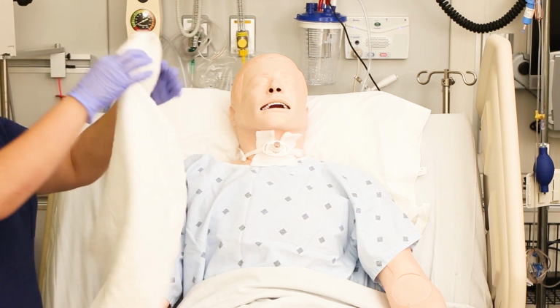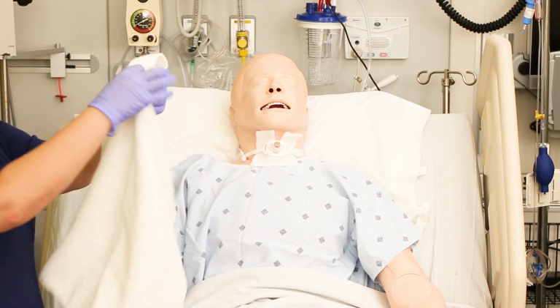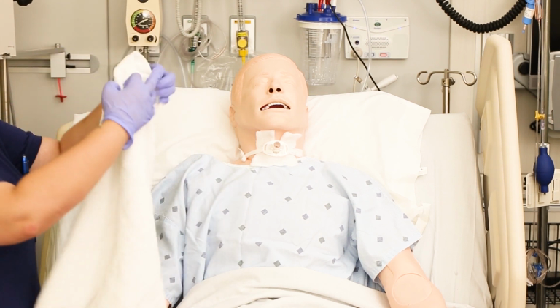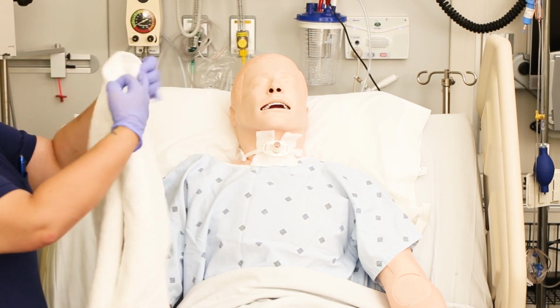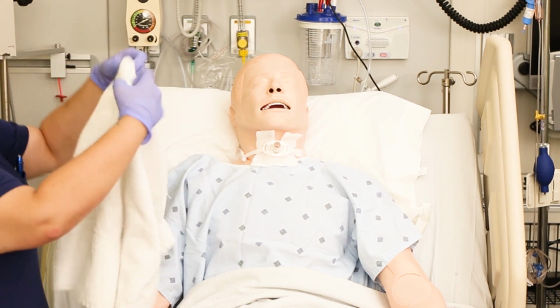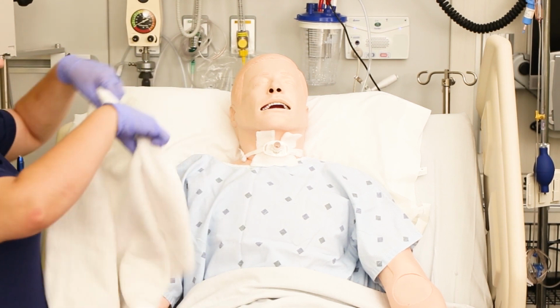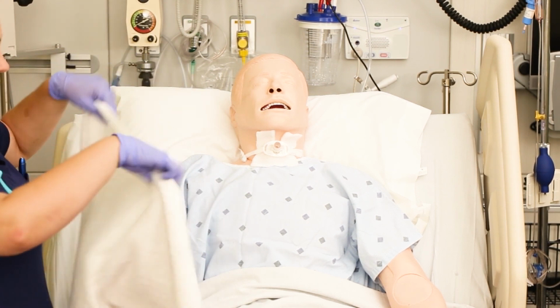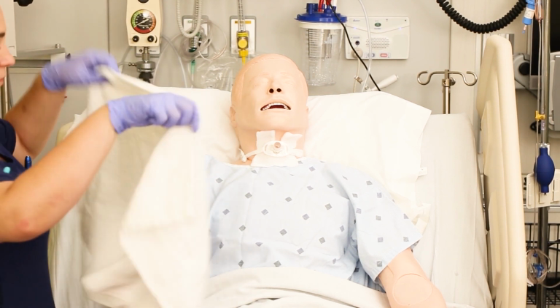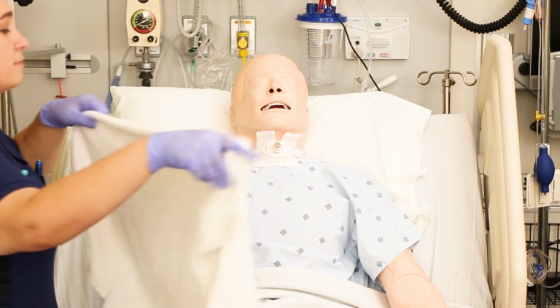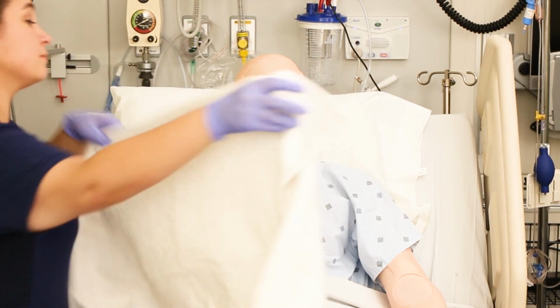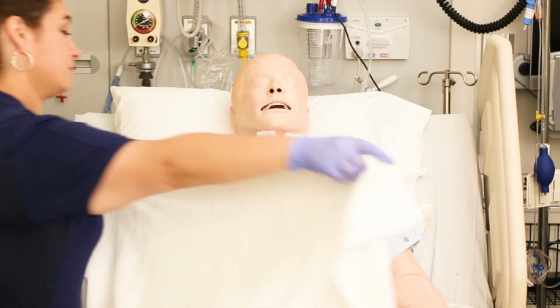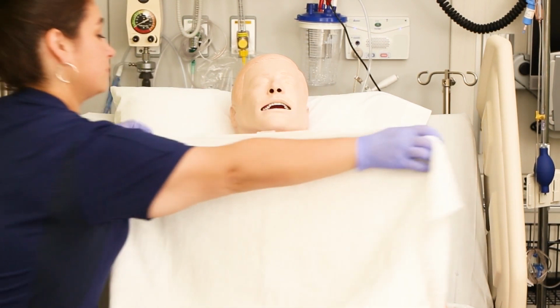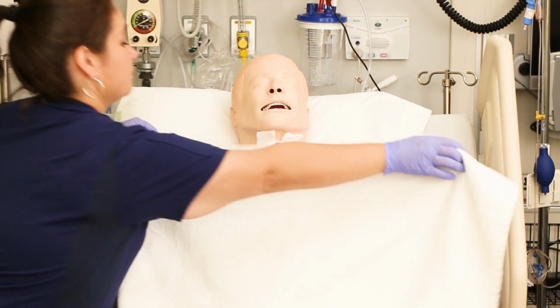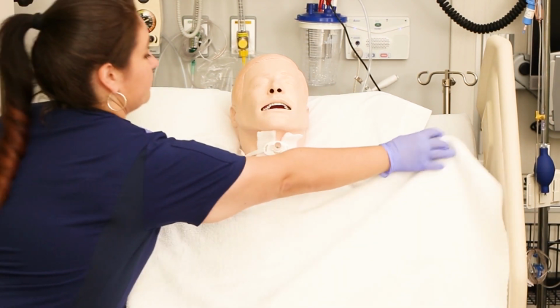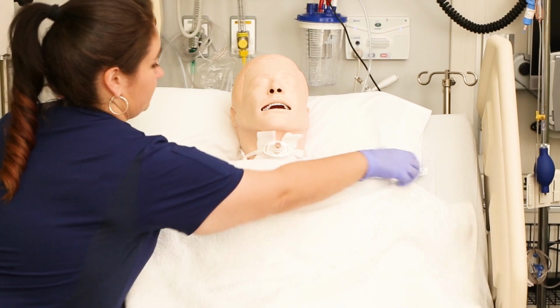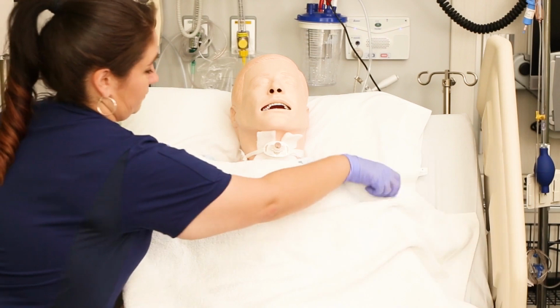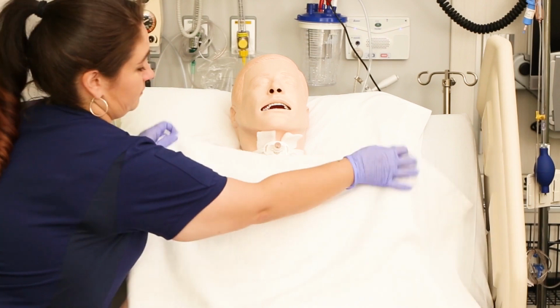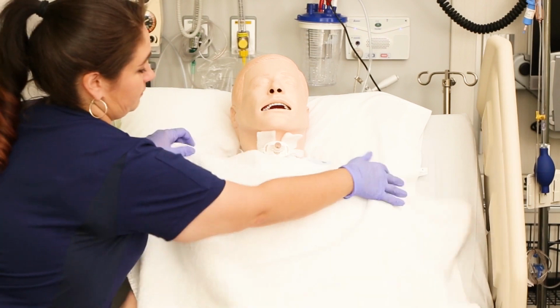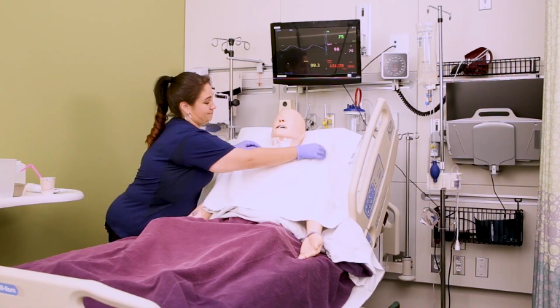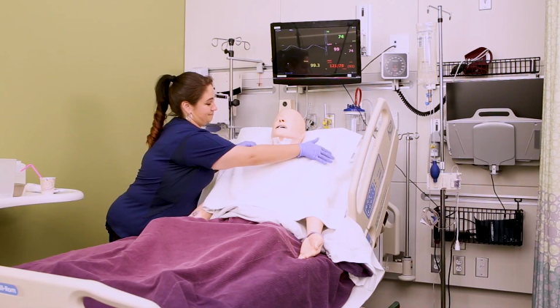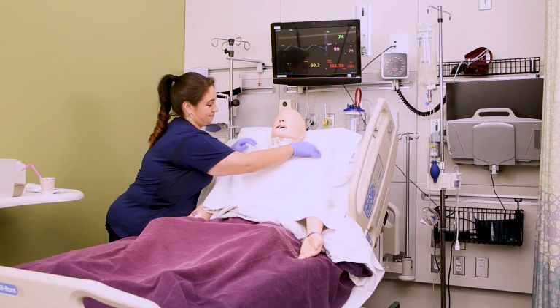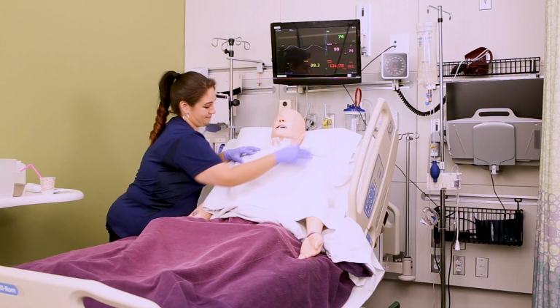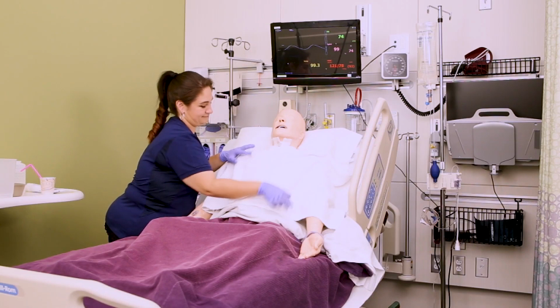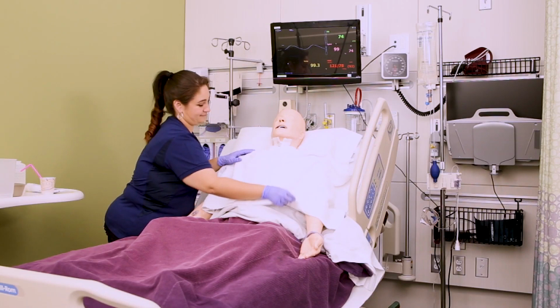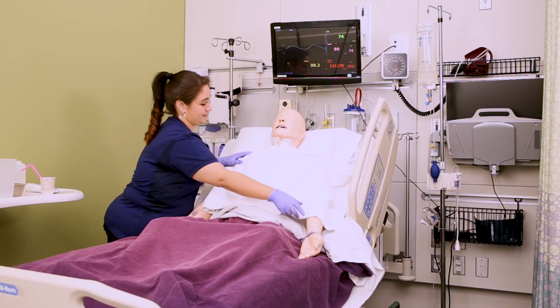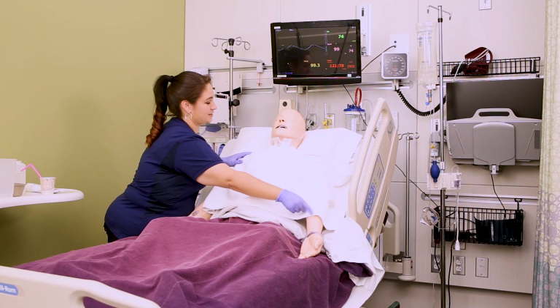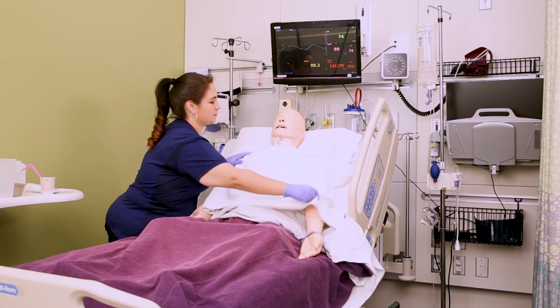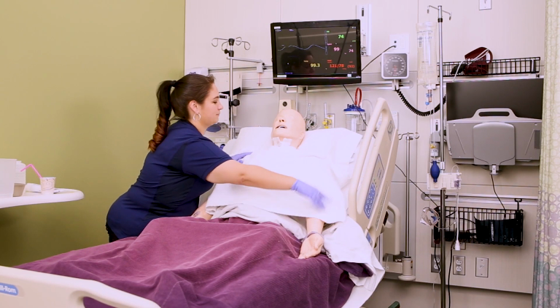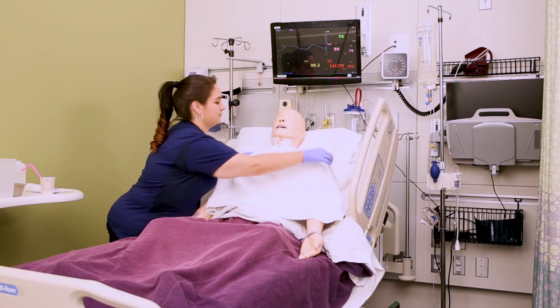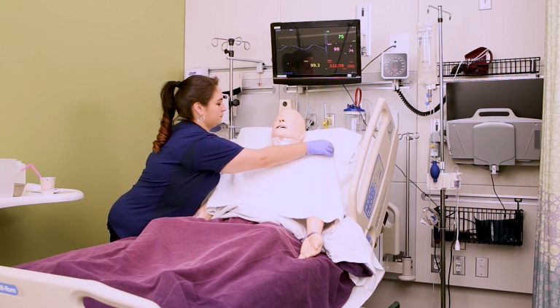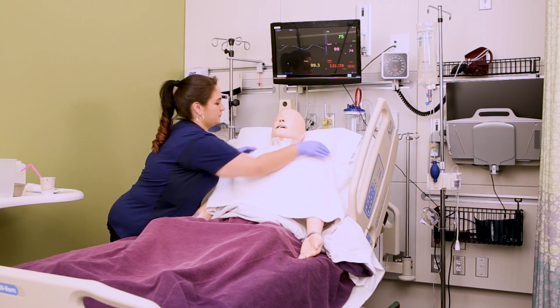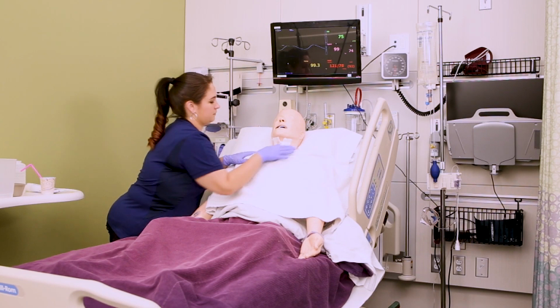Then you're going to want to lay a towel across the patient's chest. I am telling you, I have had patients throw up on me — this step is worth it.